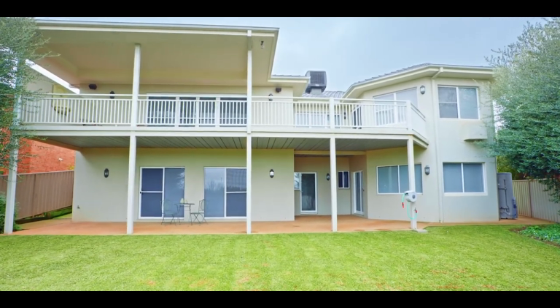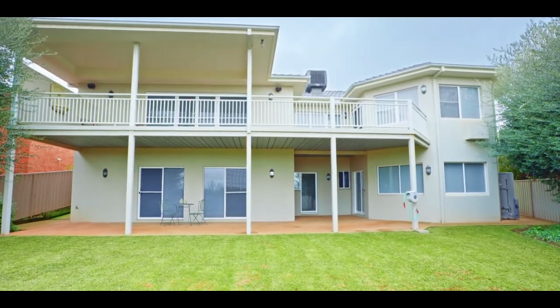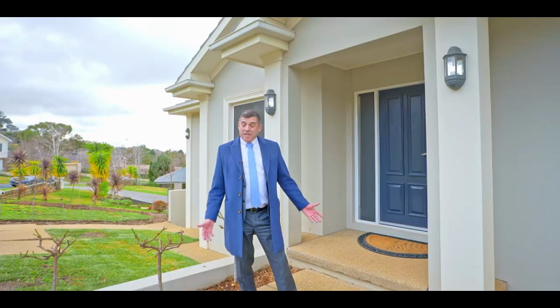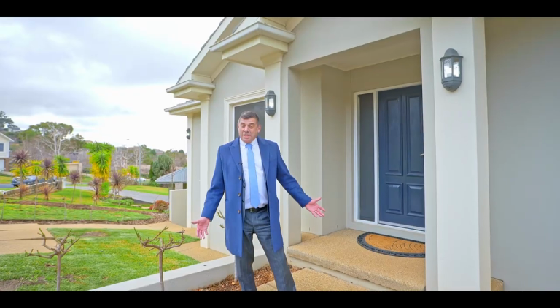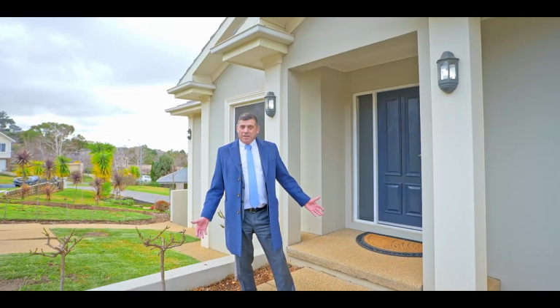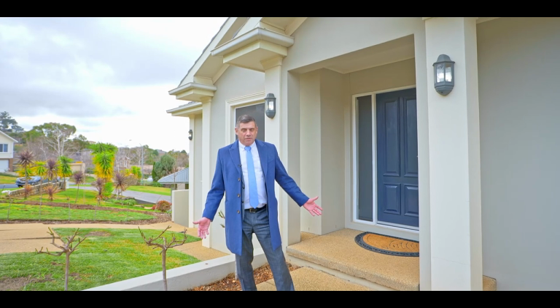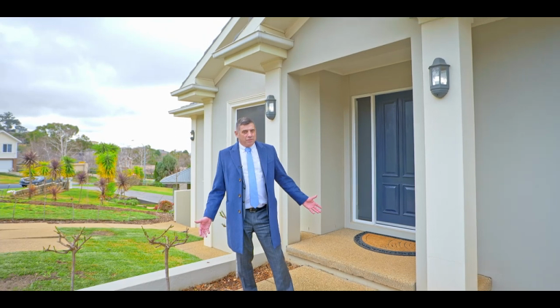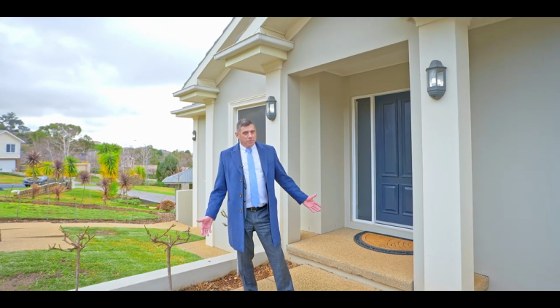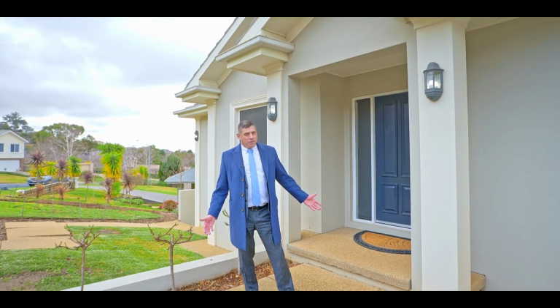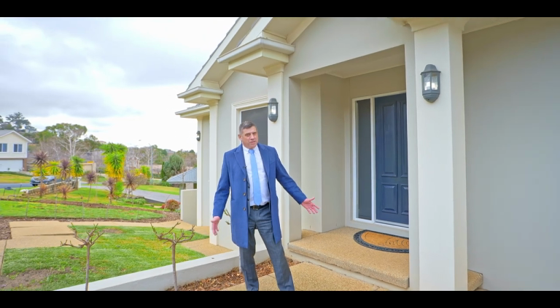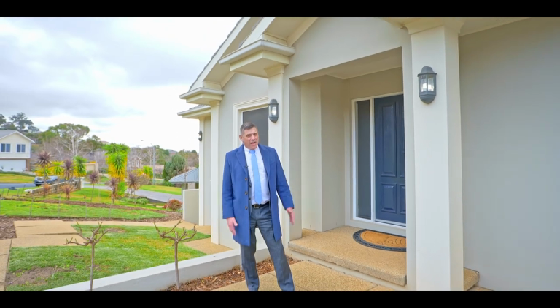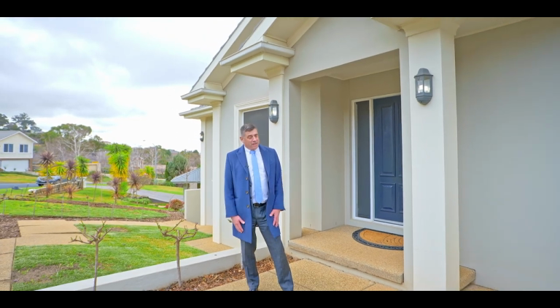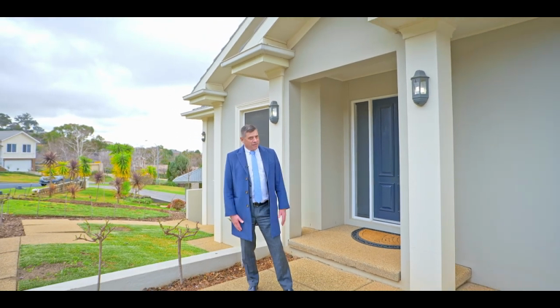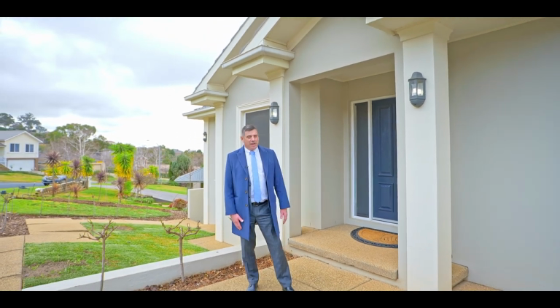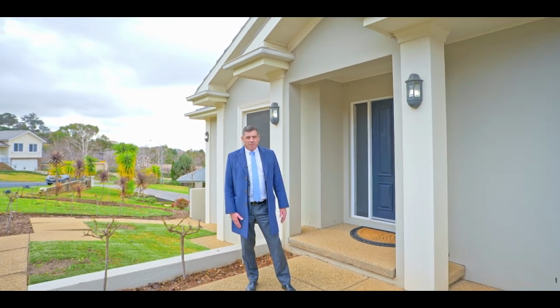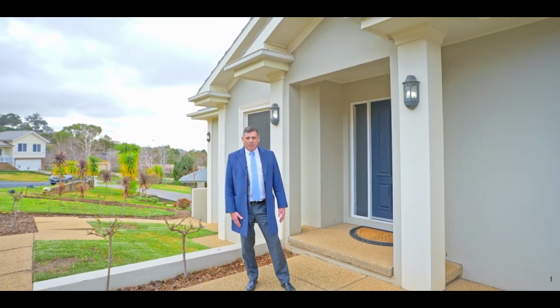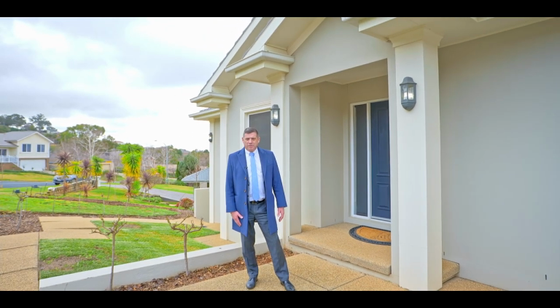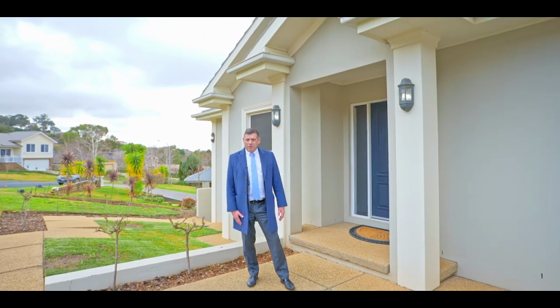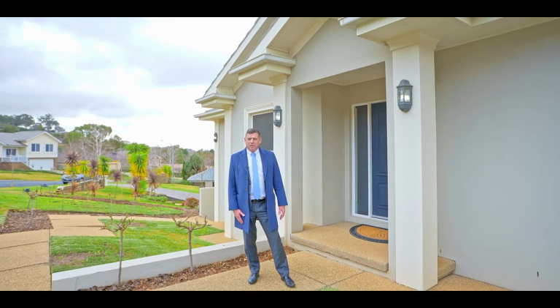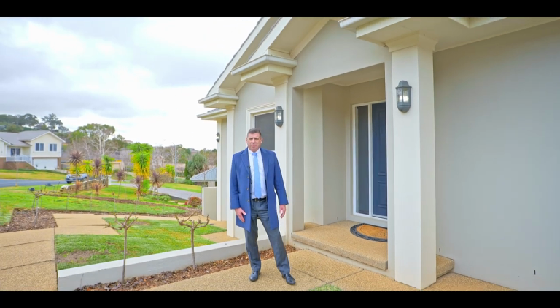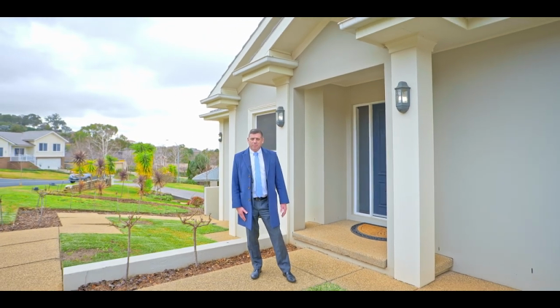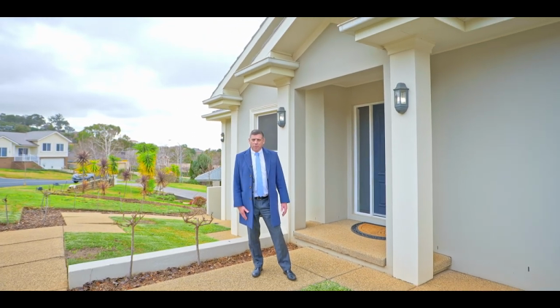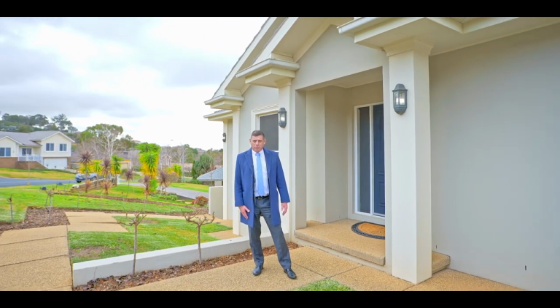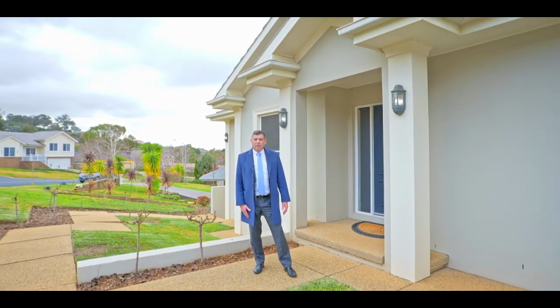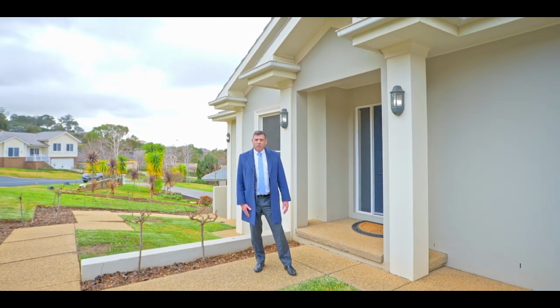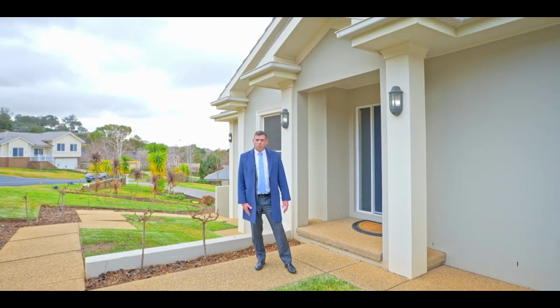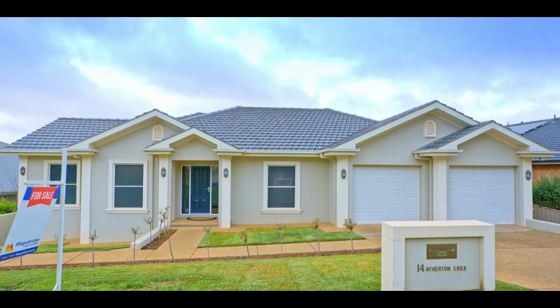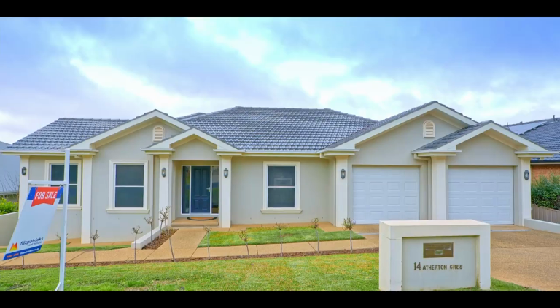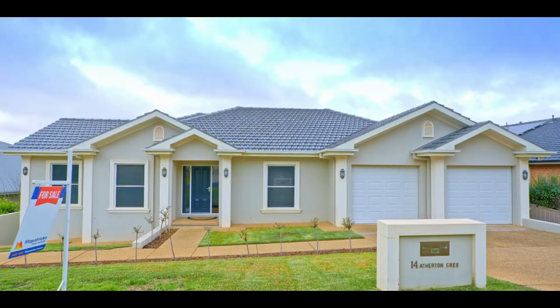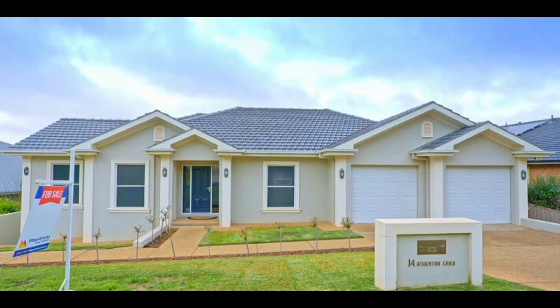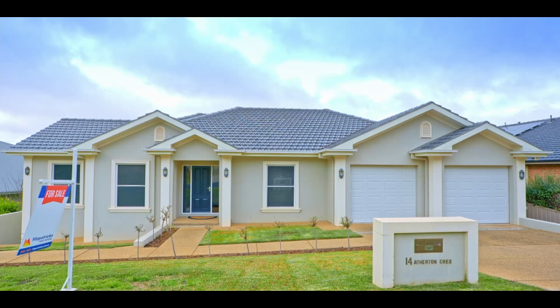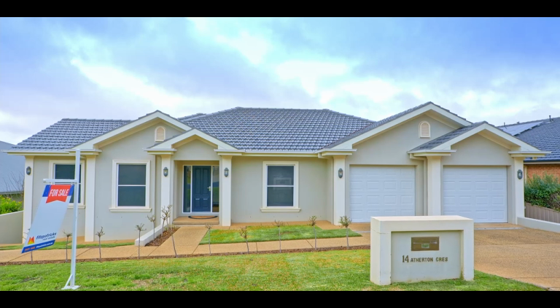So that's it — you've had the tour, you've seen the house, and I know you're impressed. Why not give me, Paul Gooden, a call to arrange your inspection today.